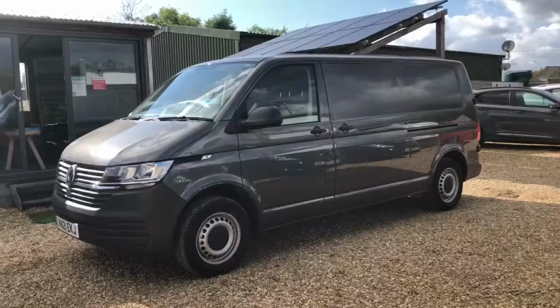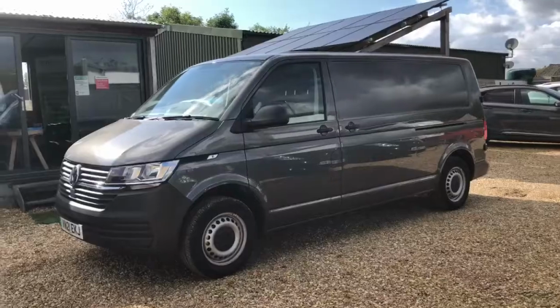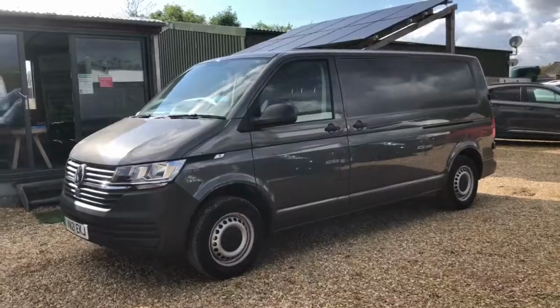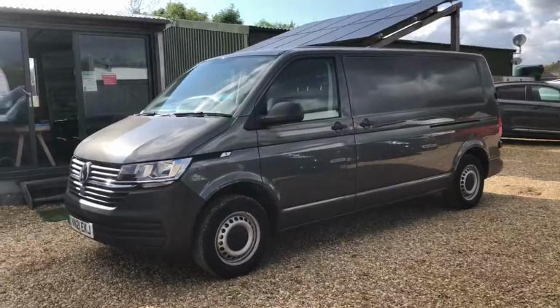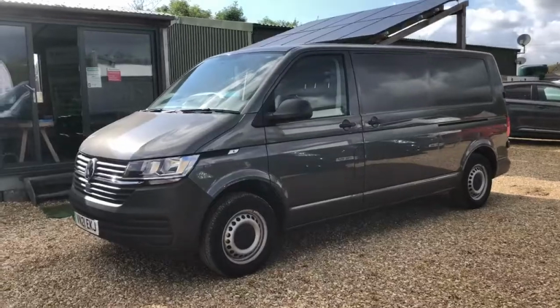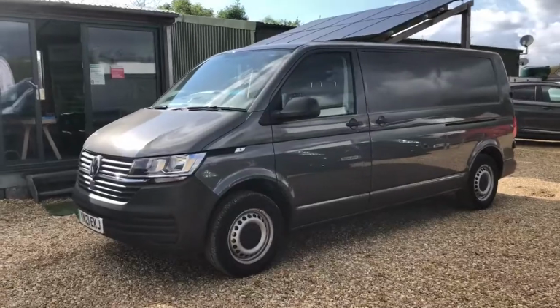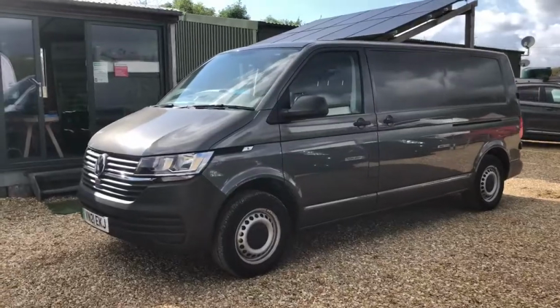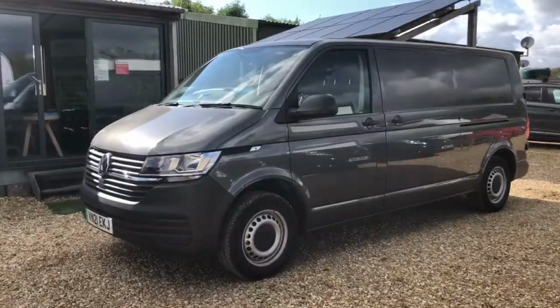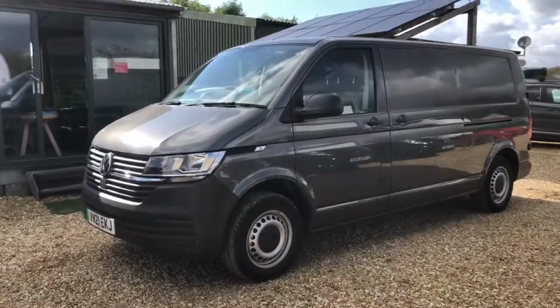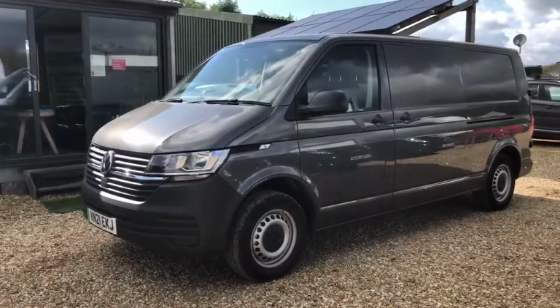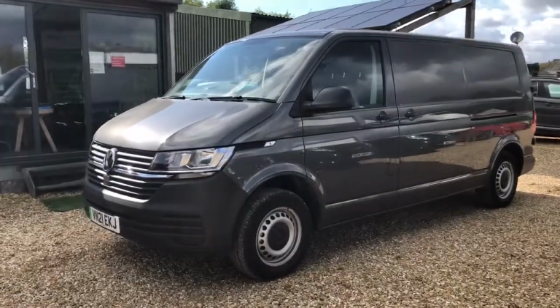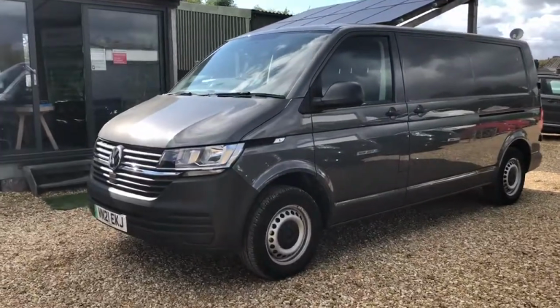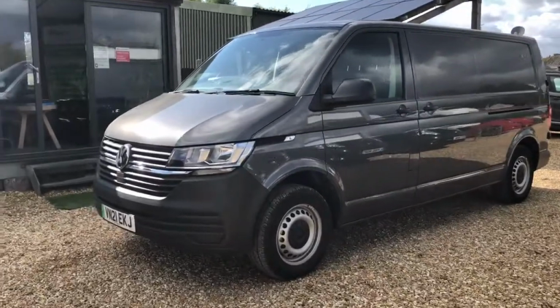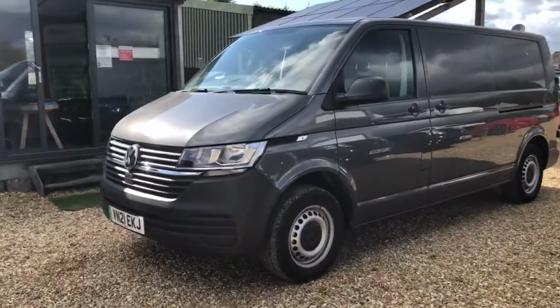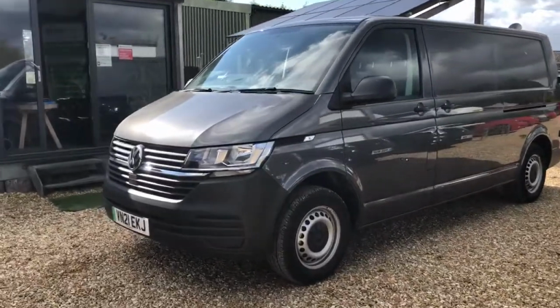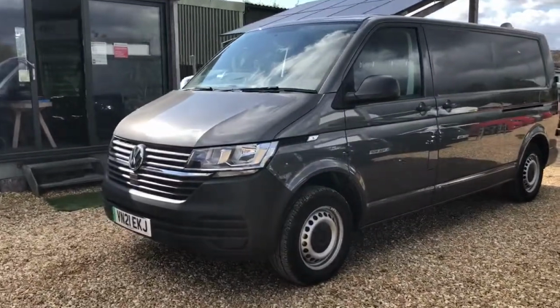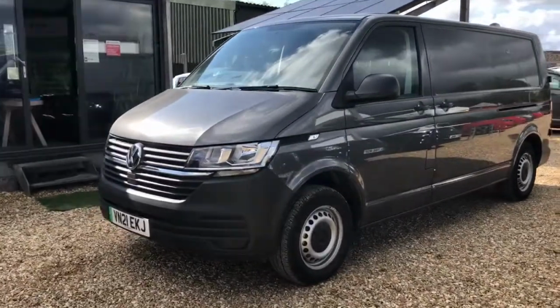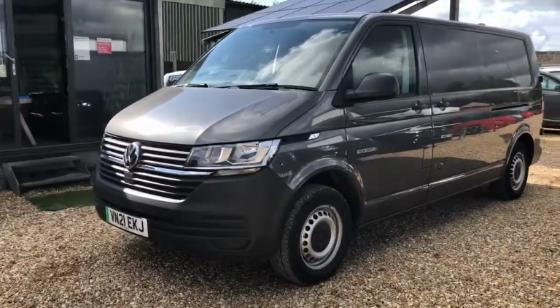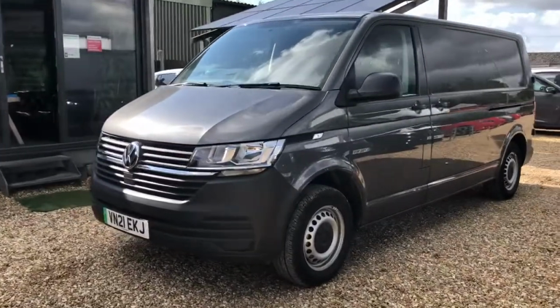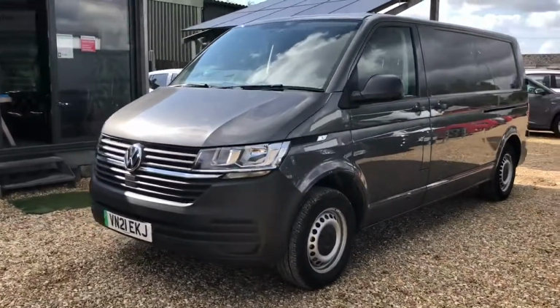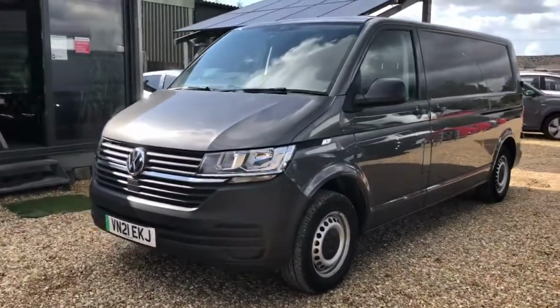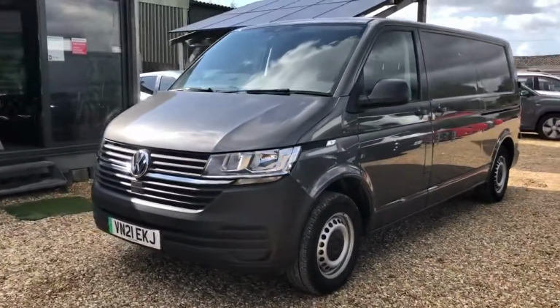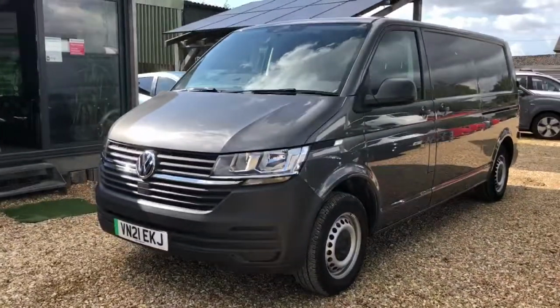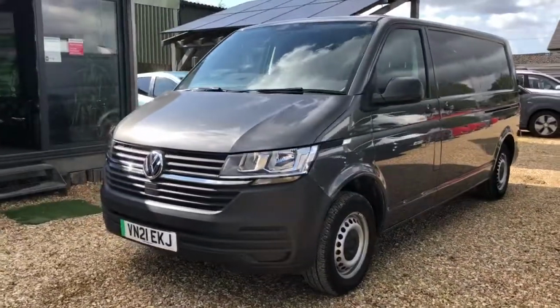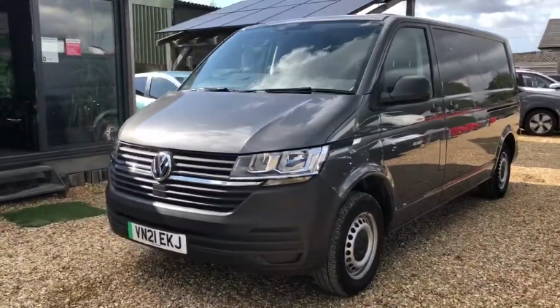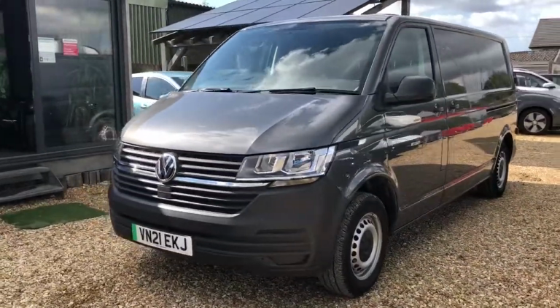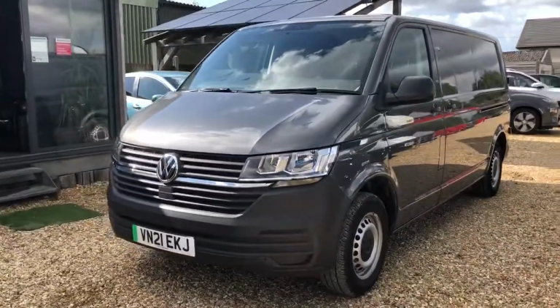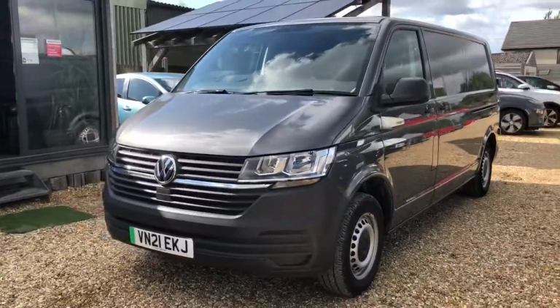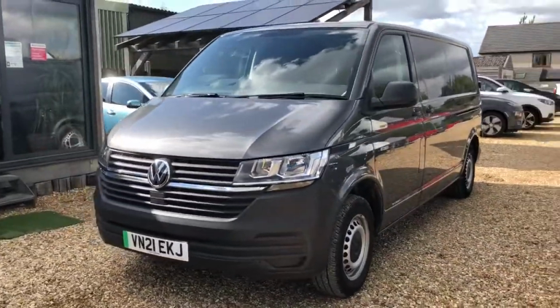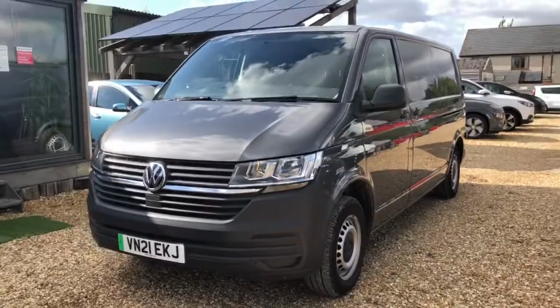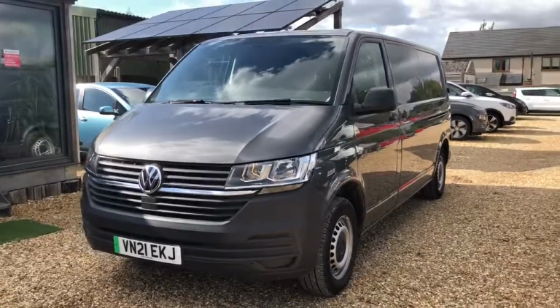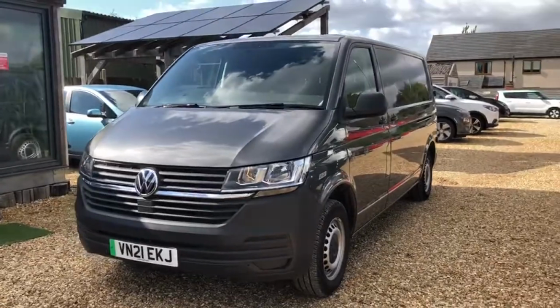Hello, my name is Danny. Welcome to Drive Green. Today we'll have a look around this fully electric VW Transporter.